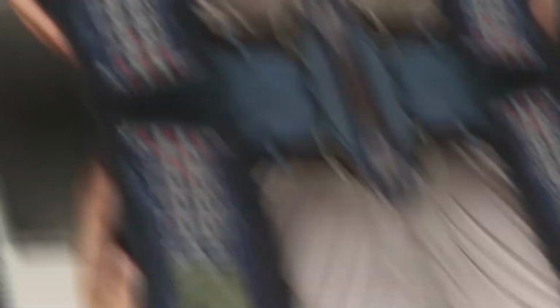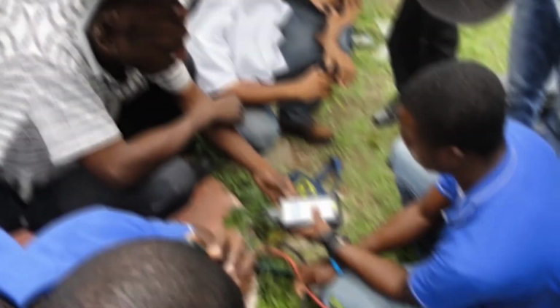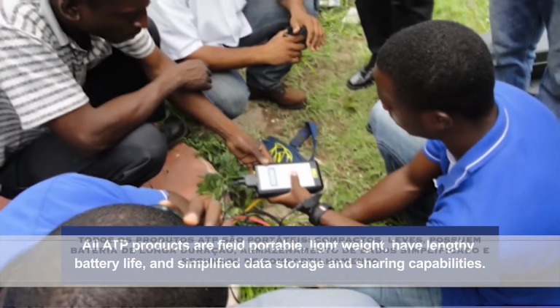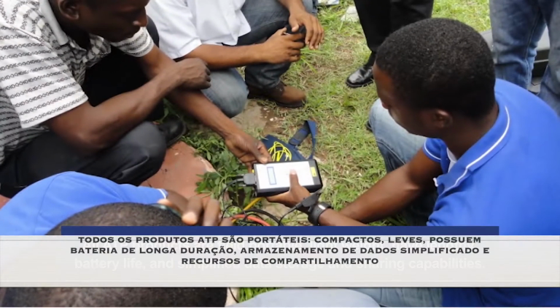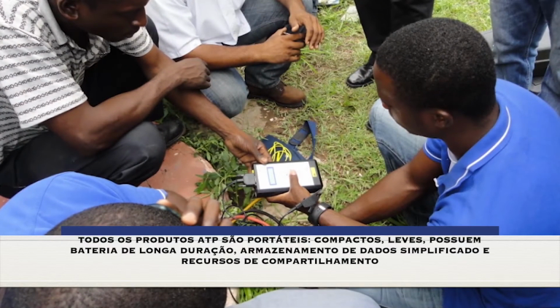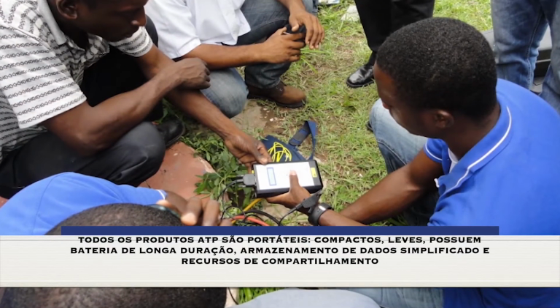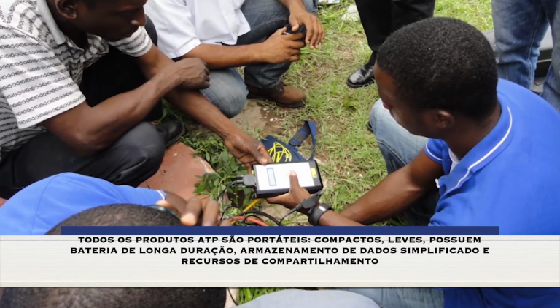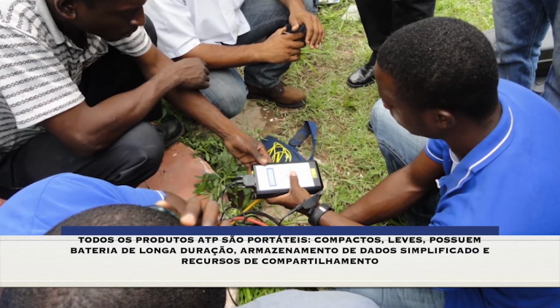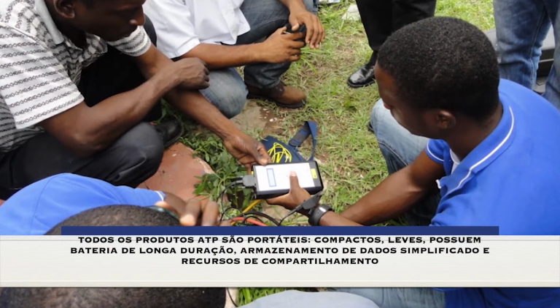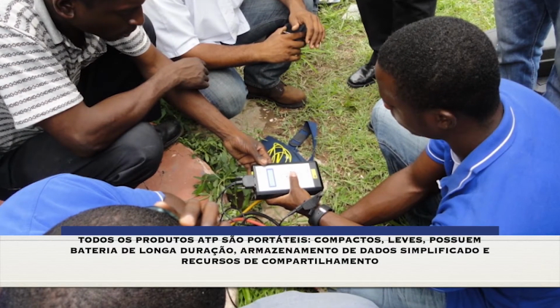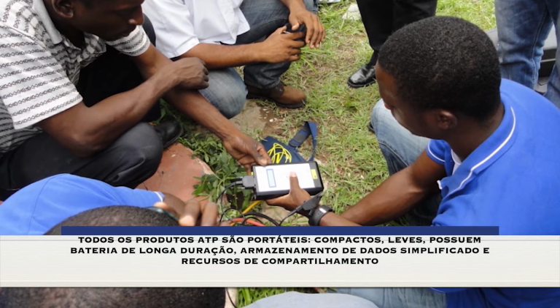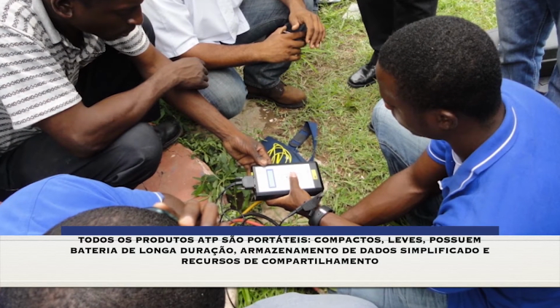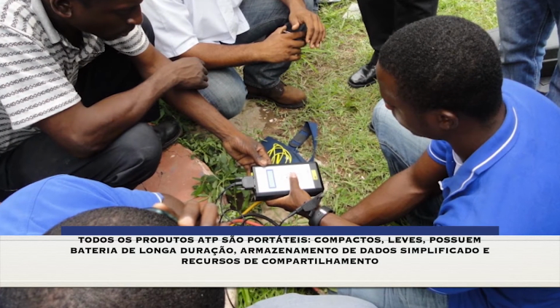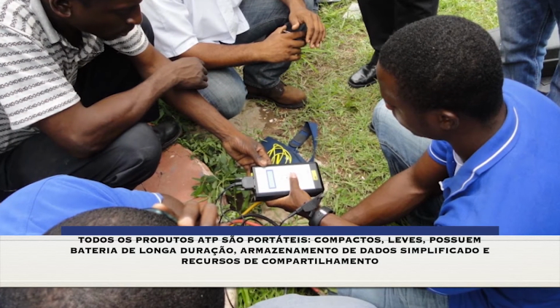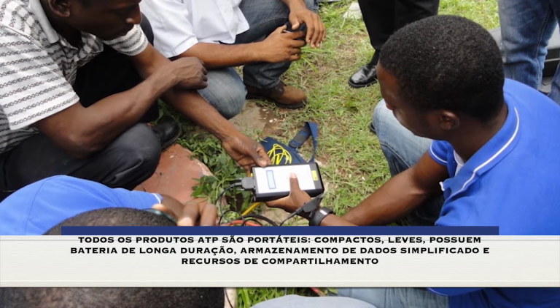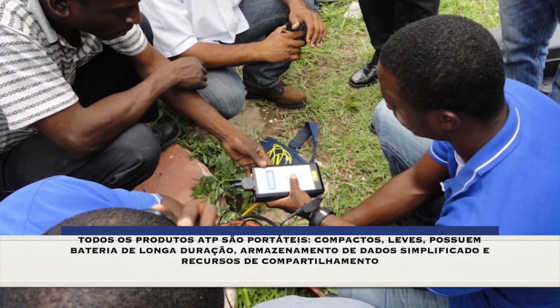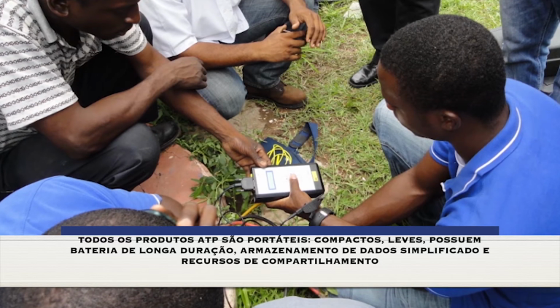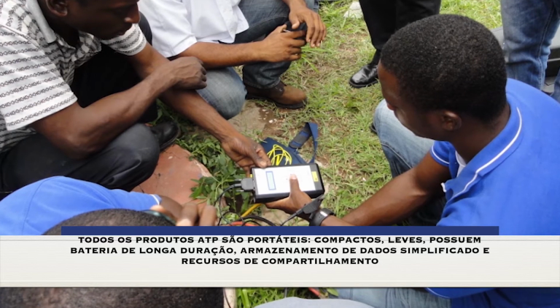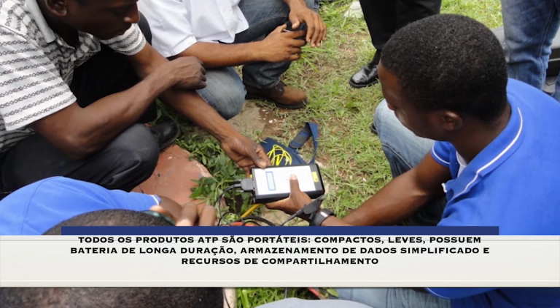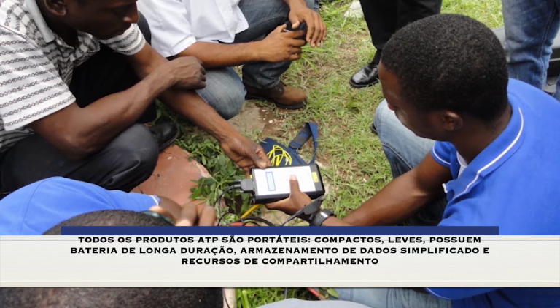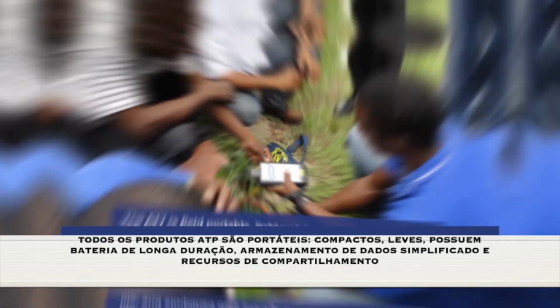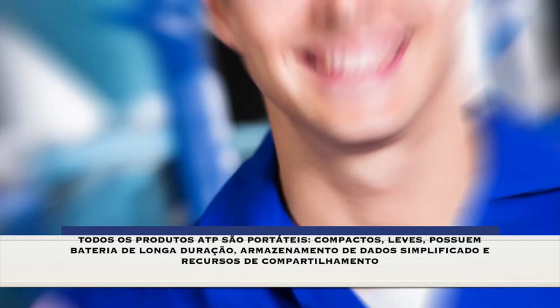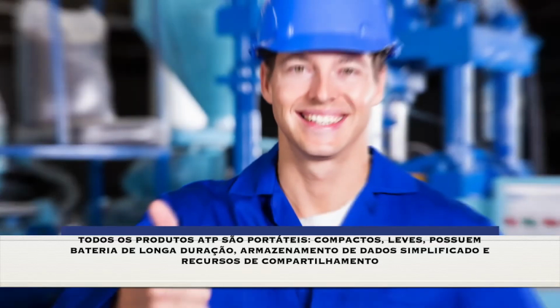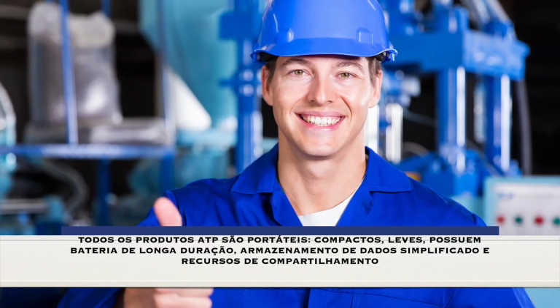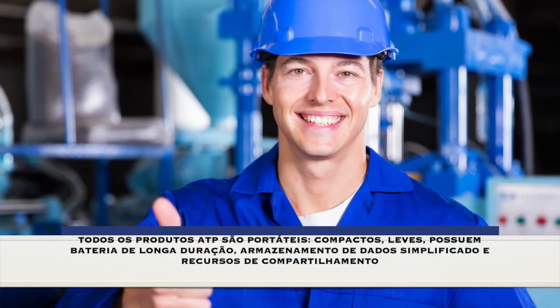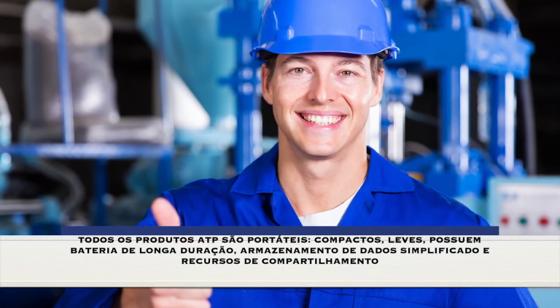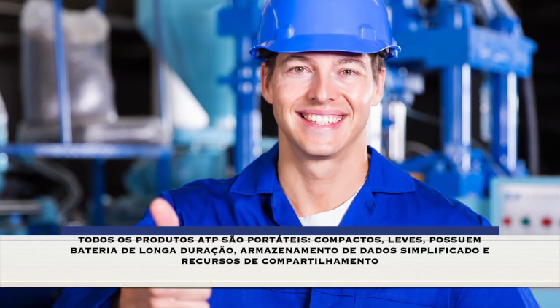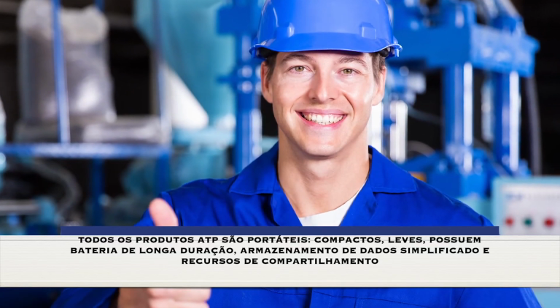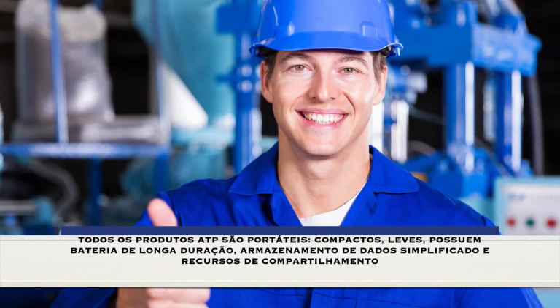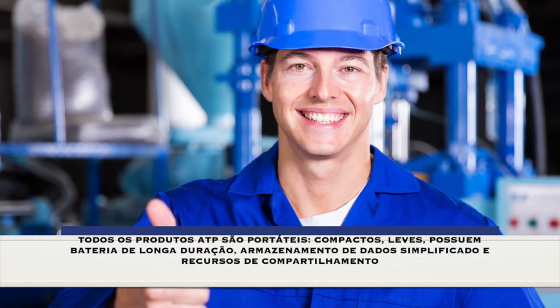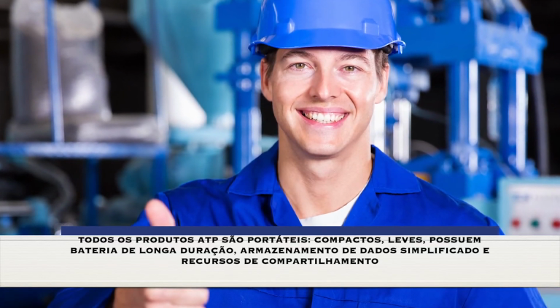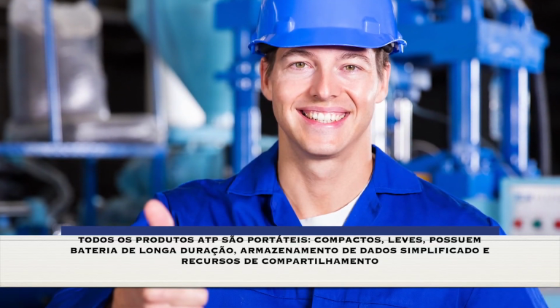All Altest Pro products are field portable, lightweight, have lengthy battery life, and simplify data storage and sharing capabilities.